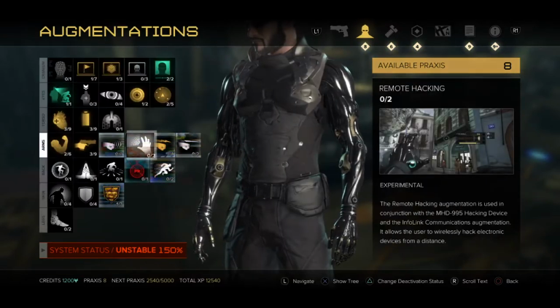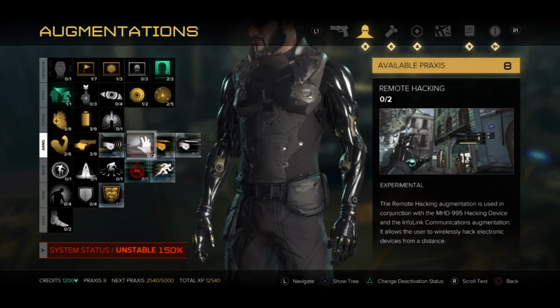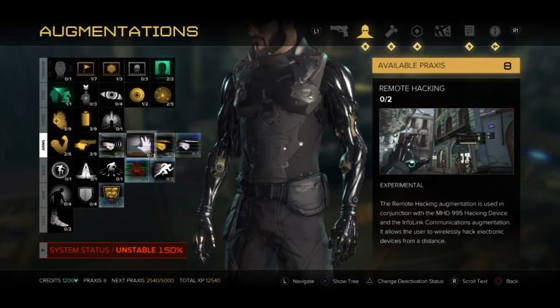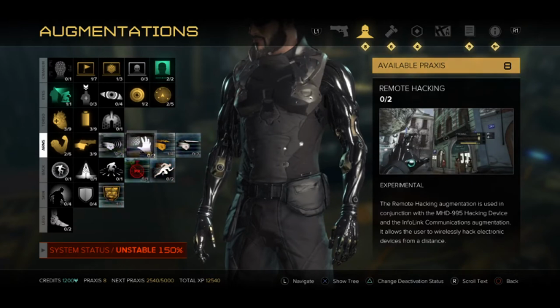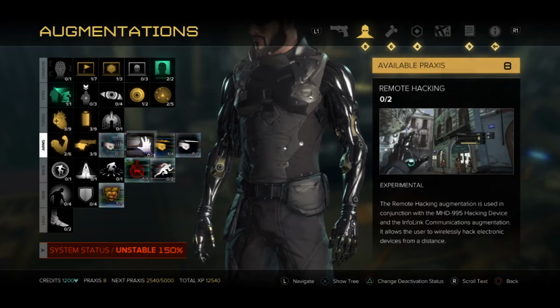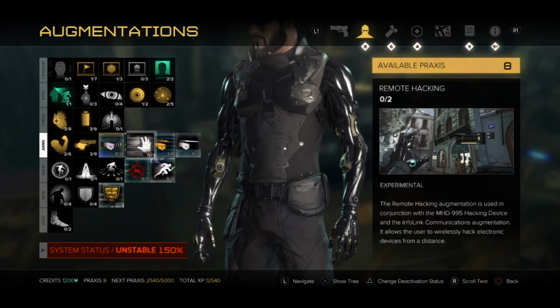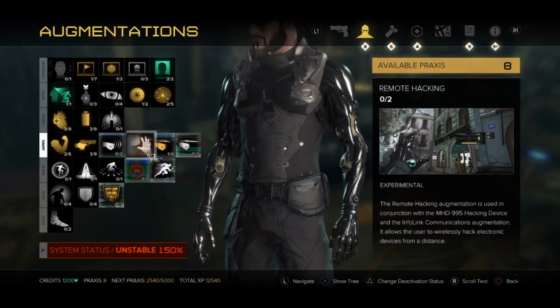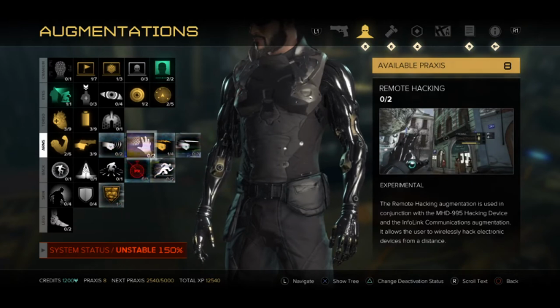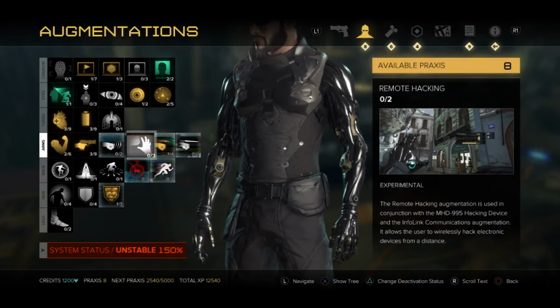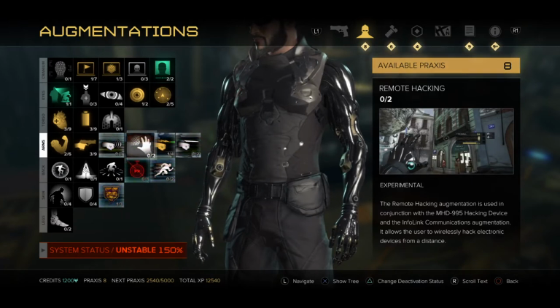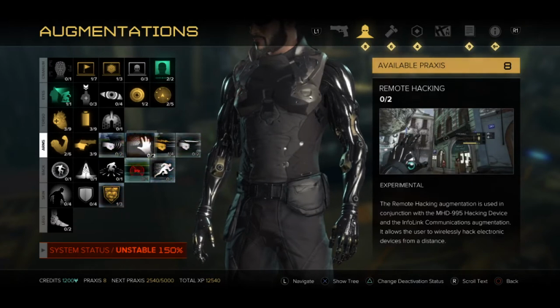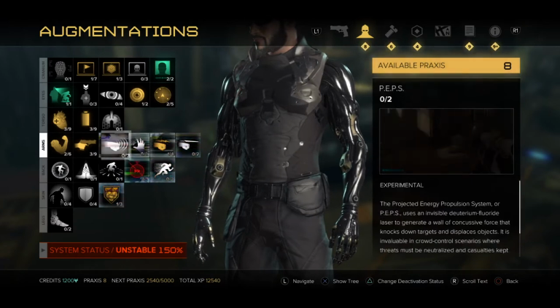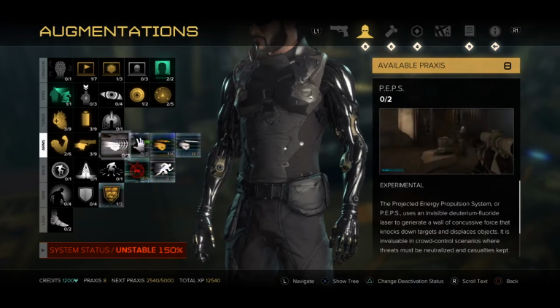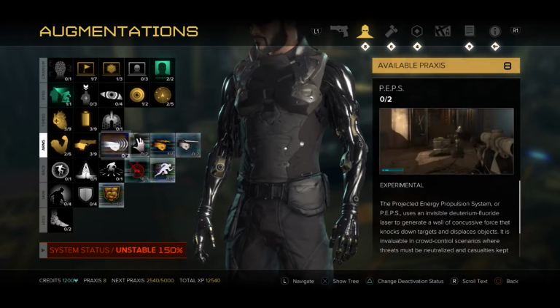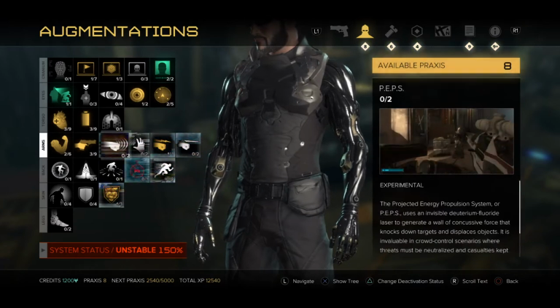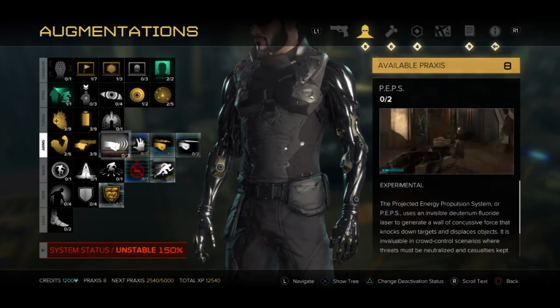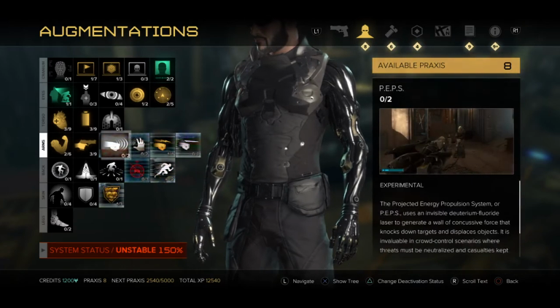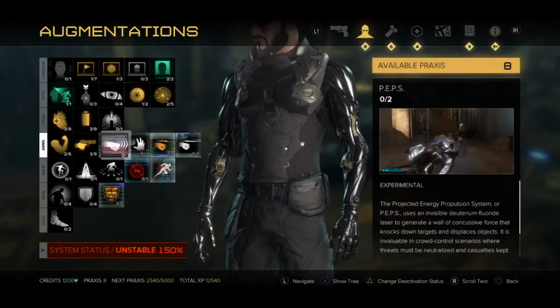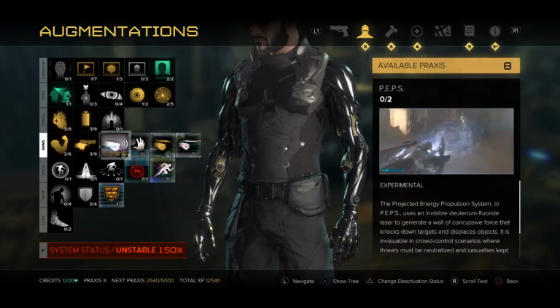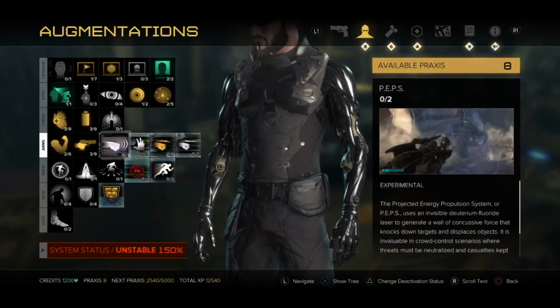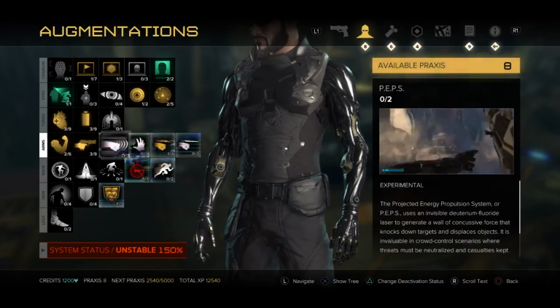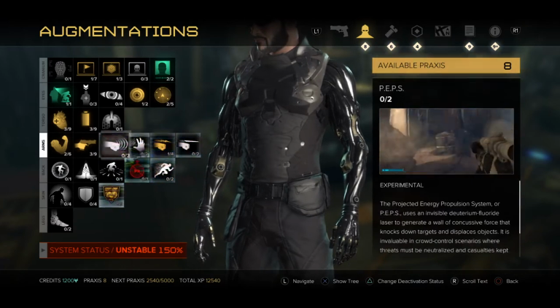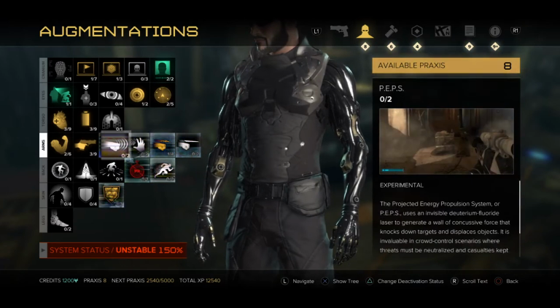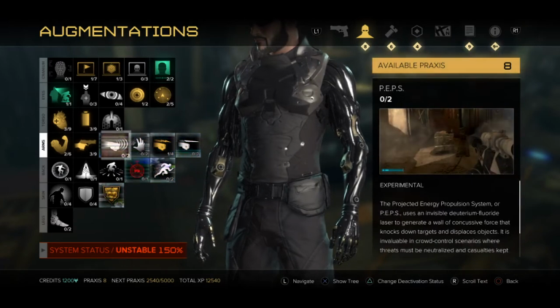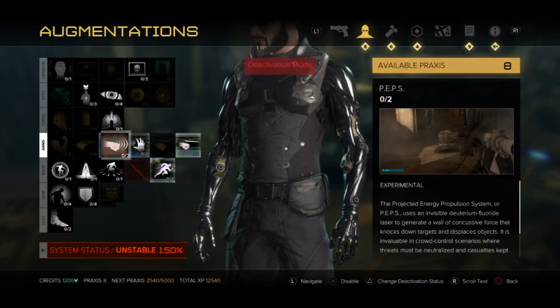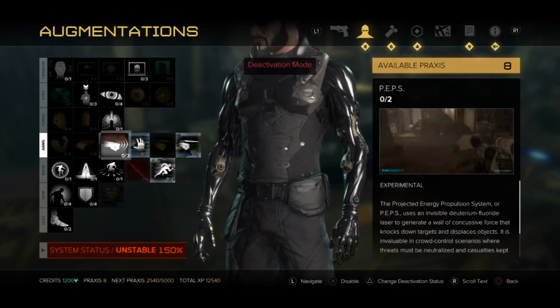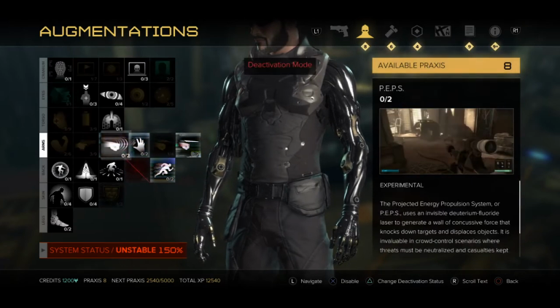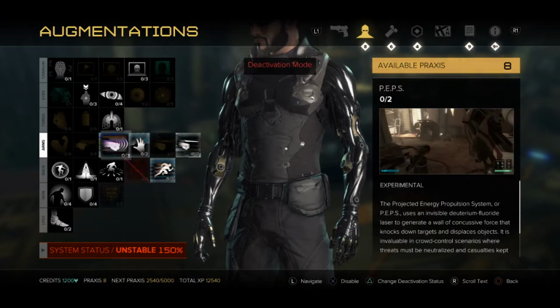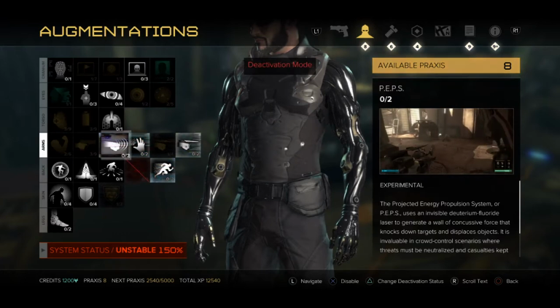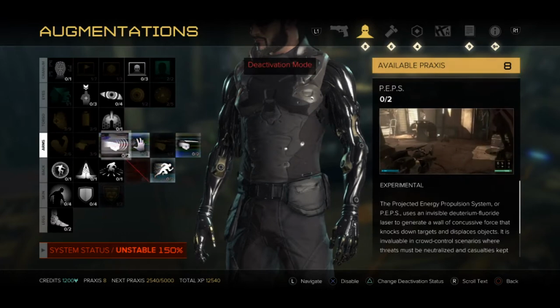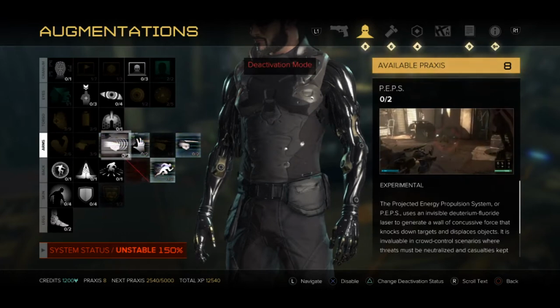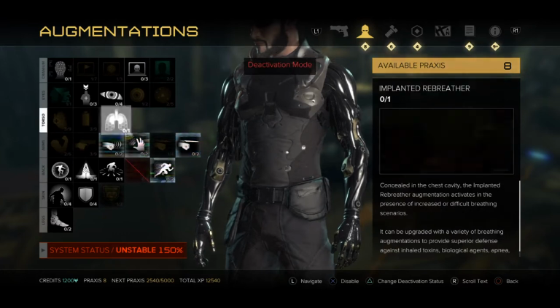It's going to tell me that I'm unstable at 150%. So then what I'm going to do is press the green triangle button to deactivate all the mods.